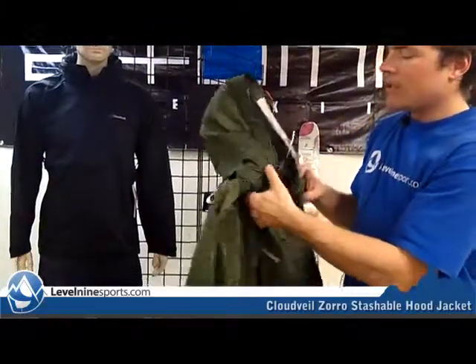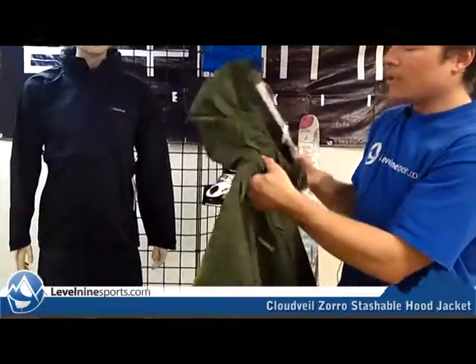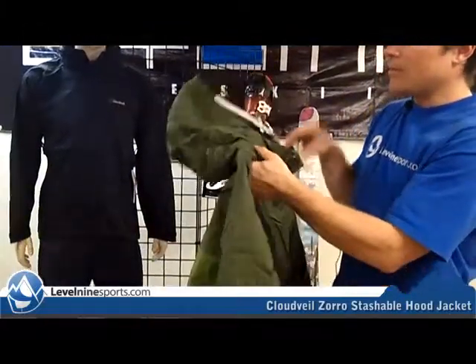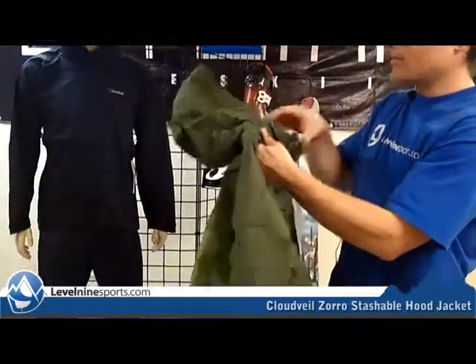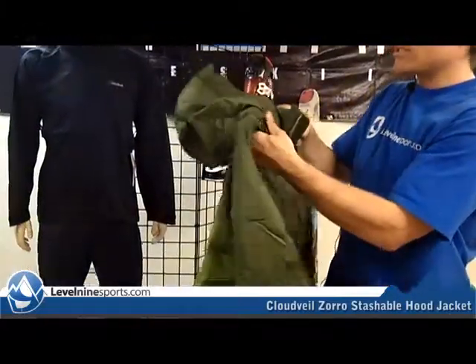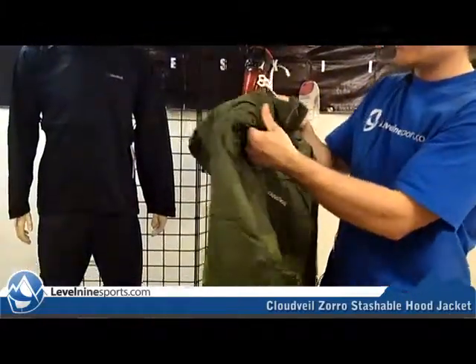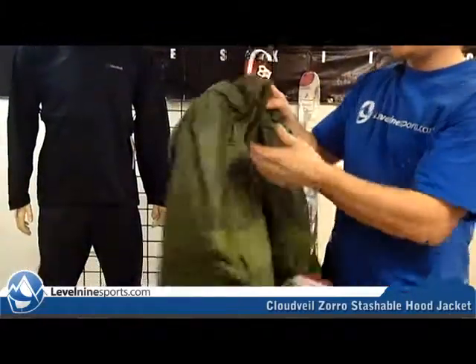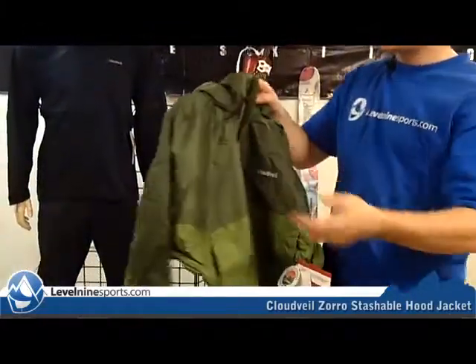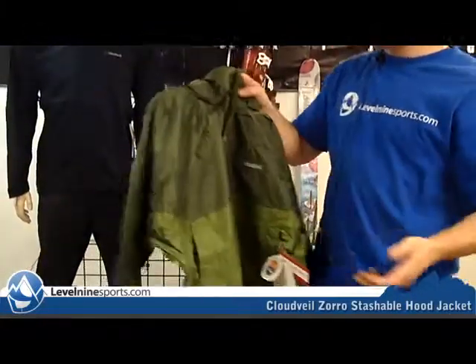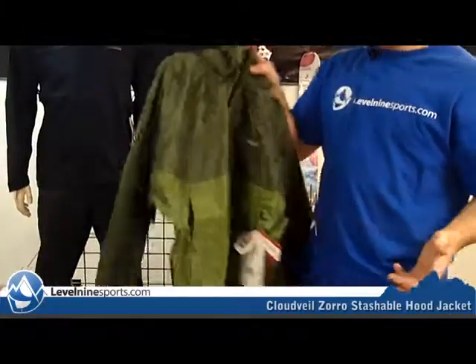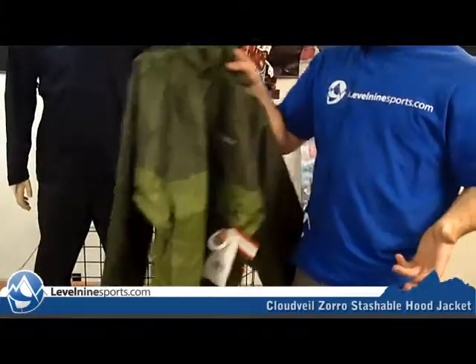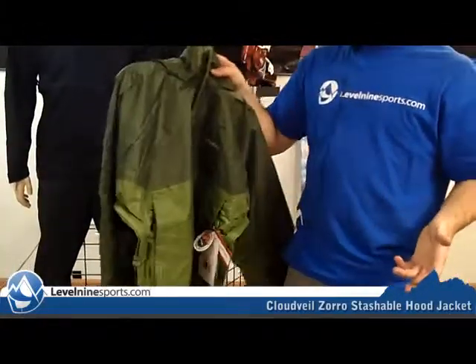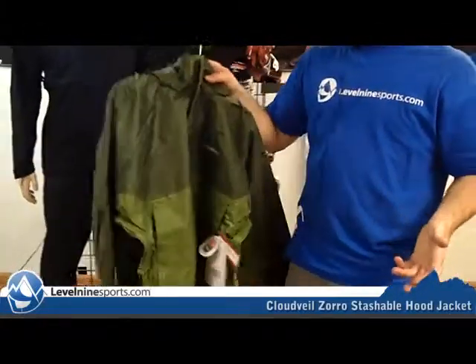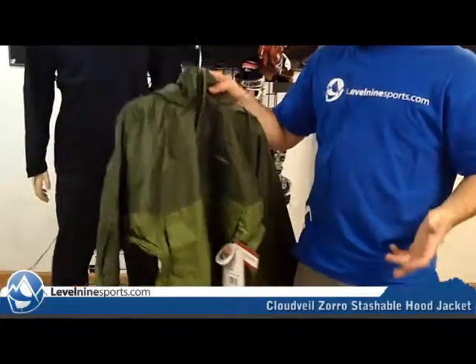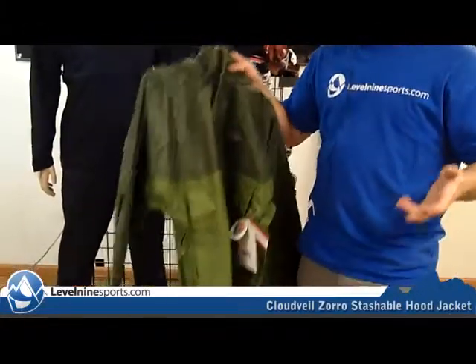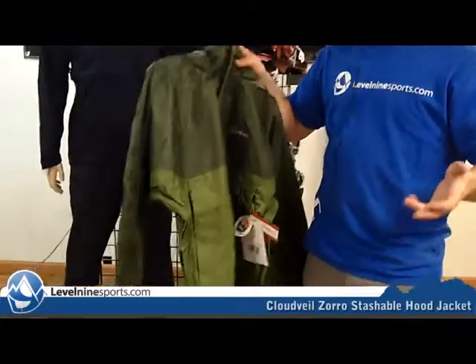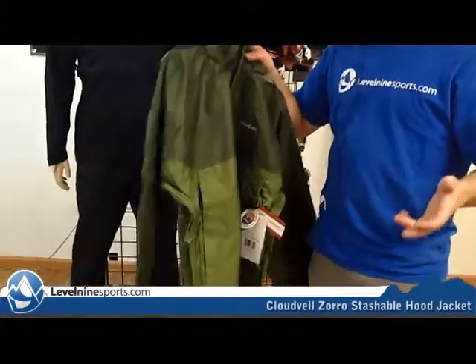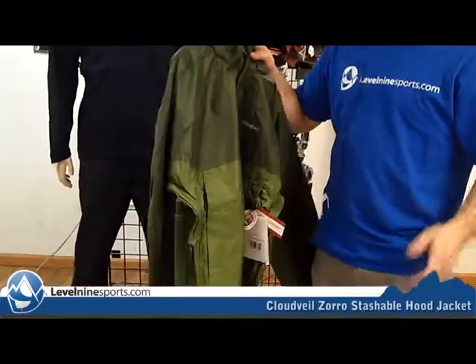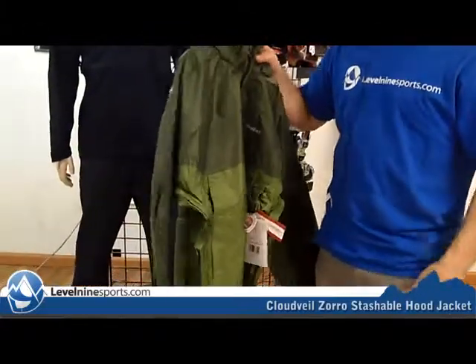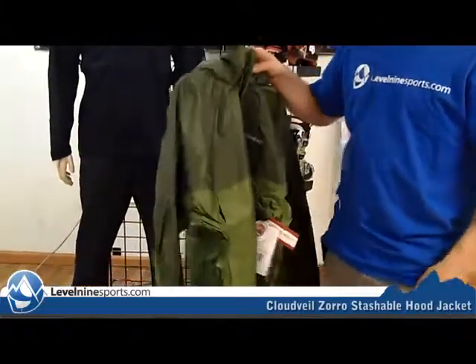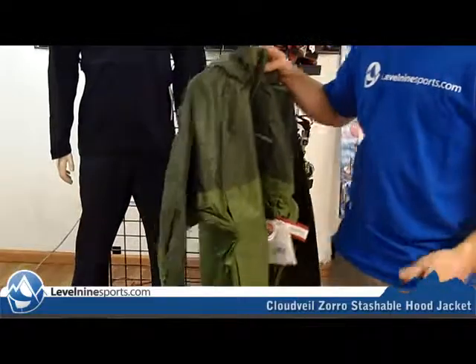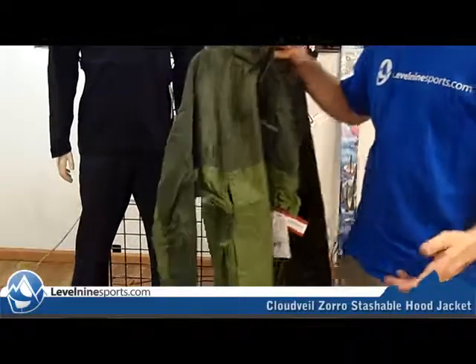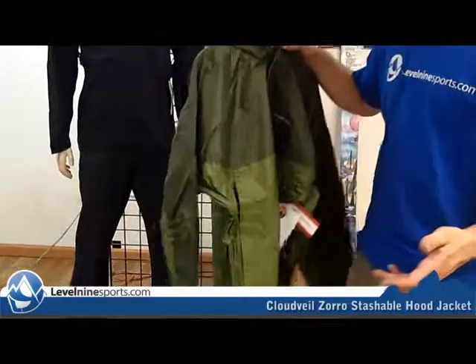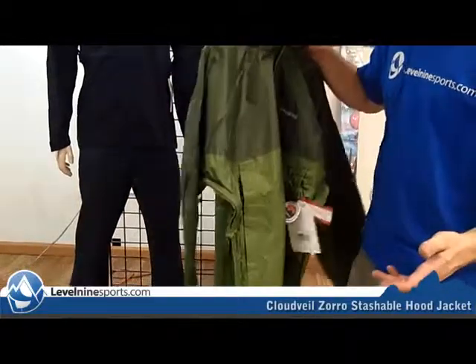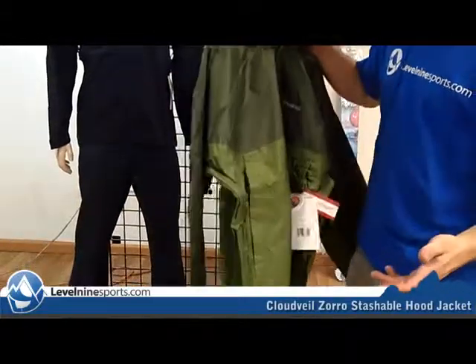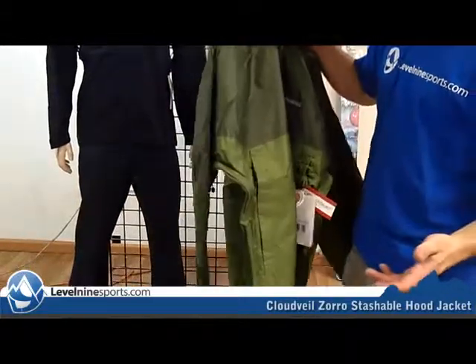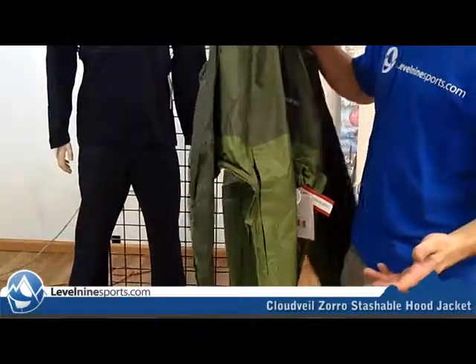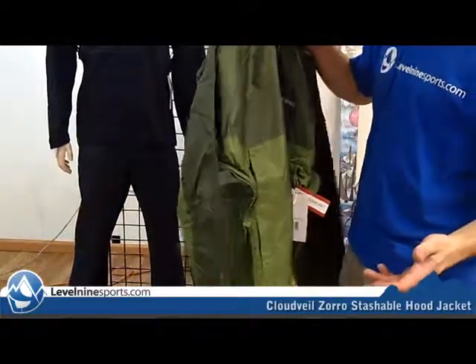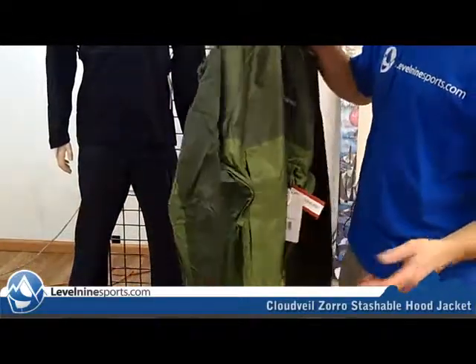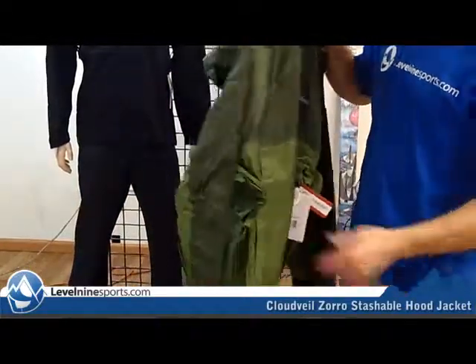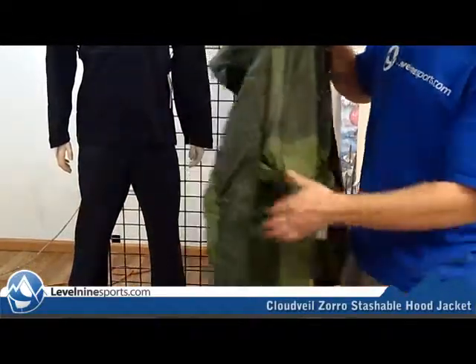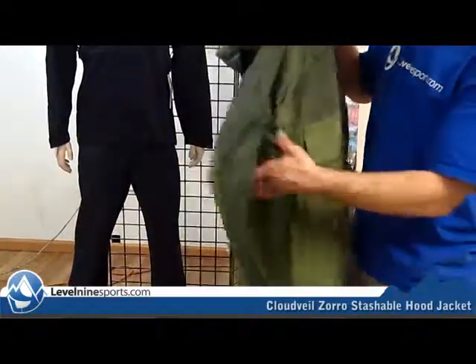It could be used as a ski jacket, as a raincoat, any kind of thing like that — any type of activities that you're looking to do.